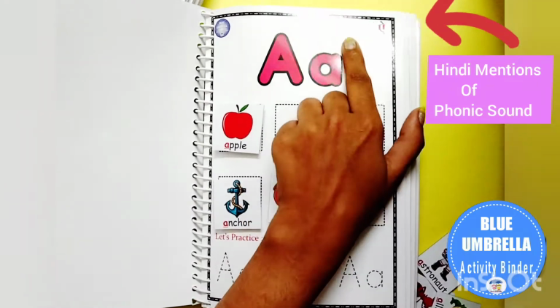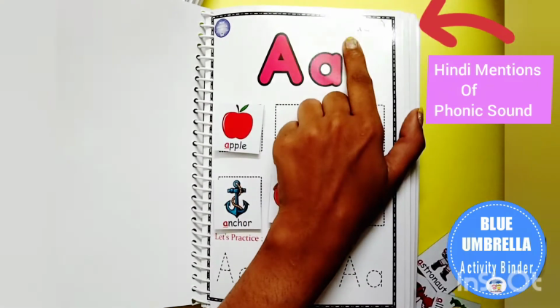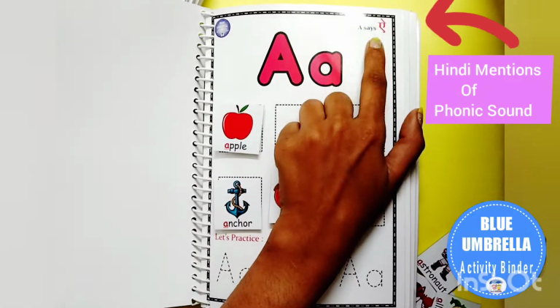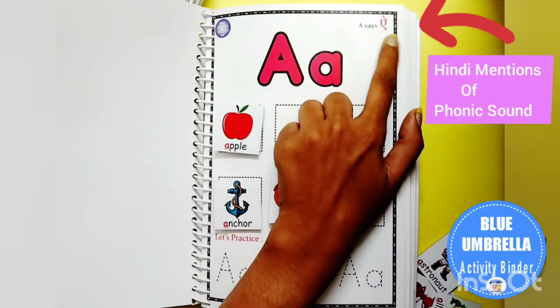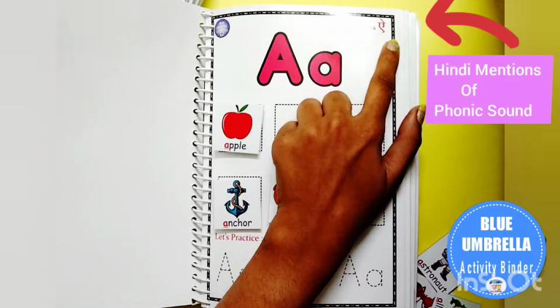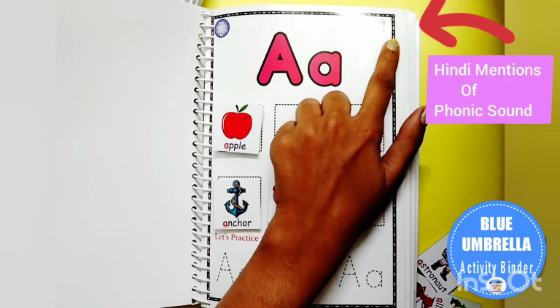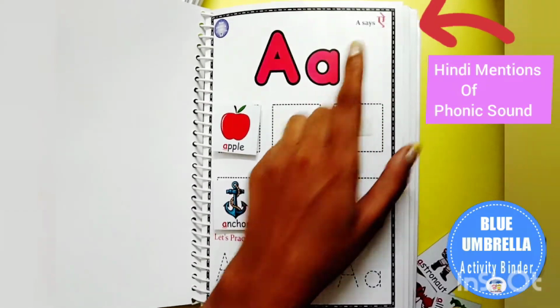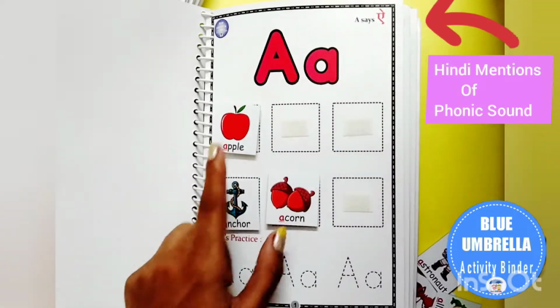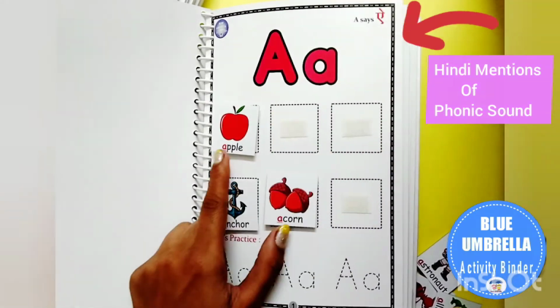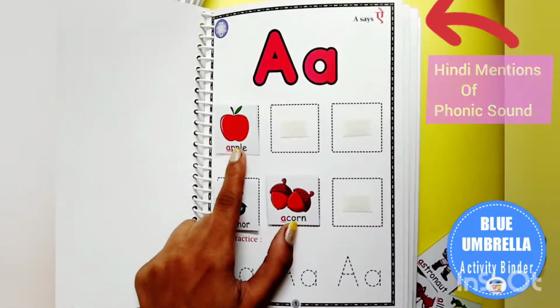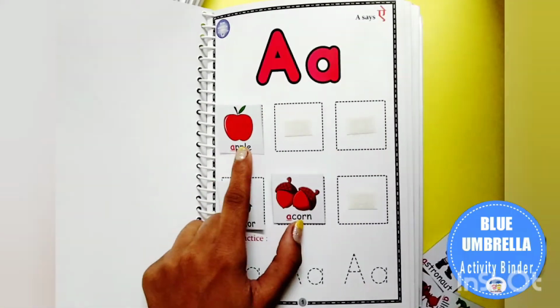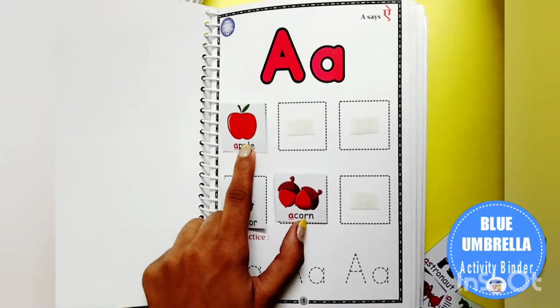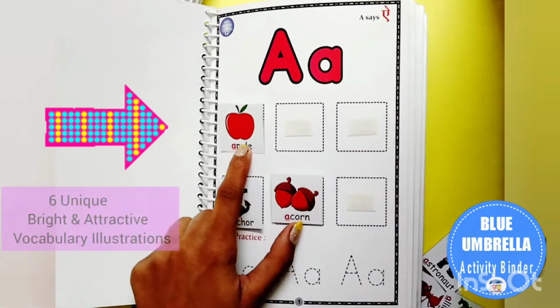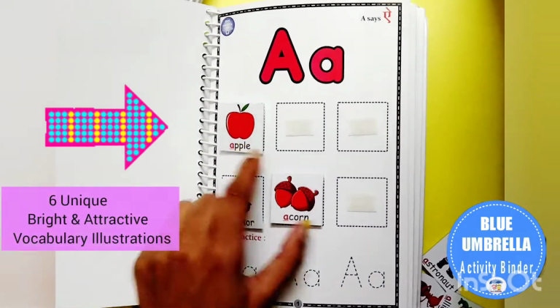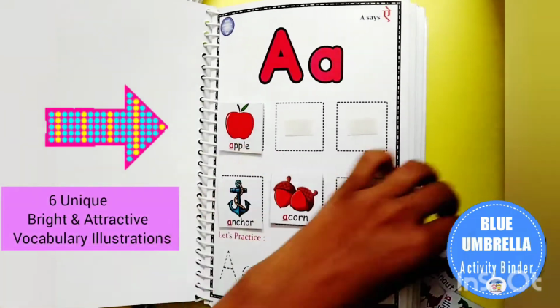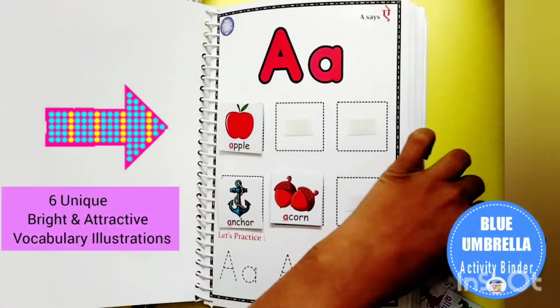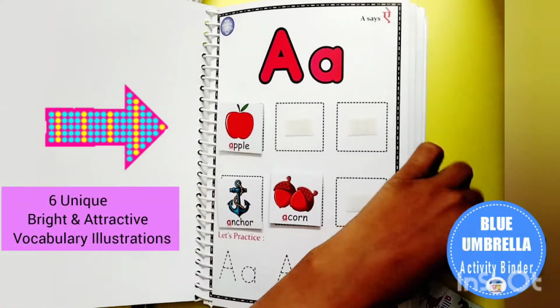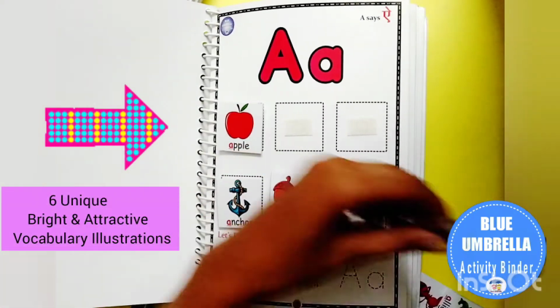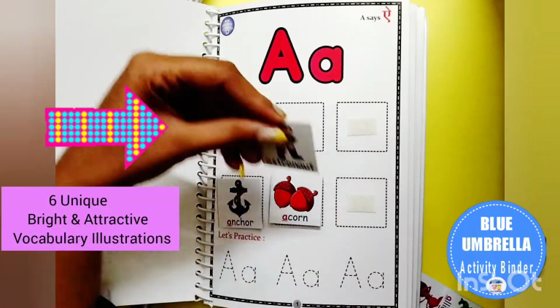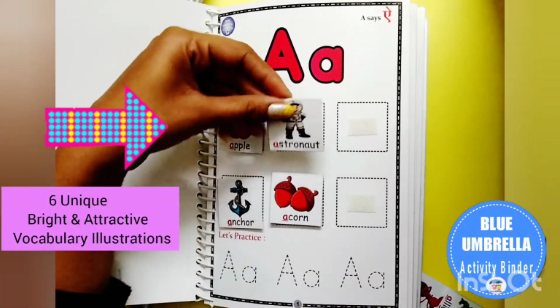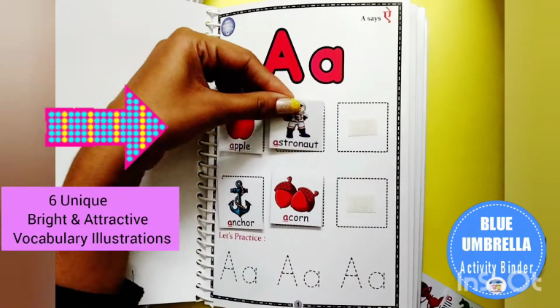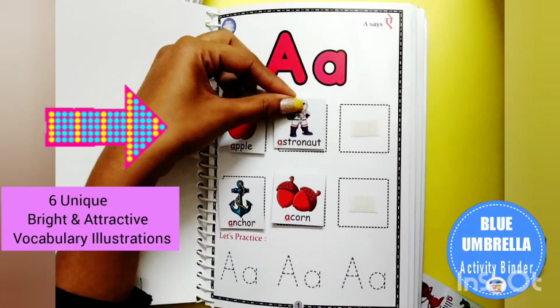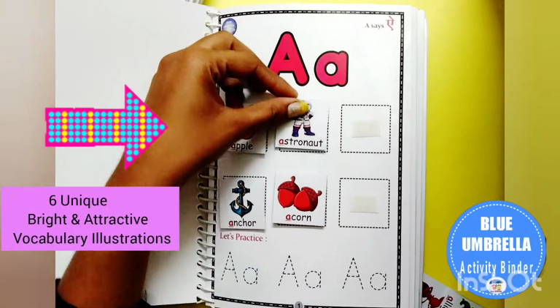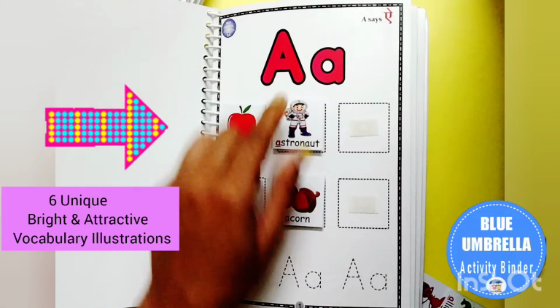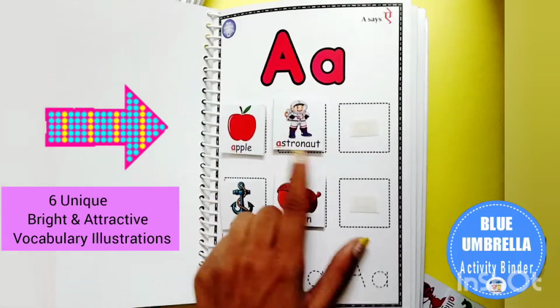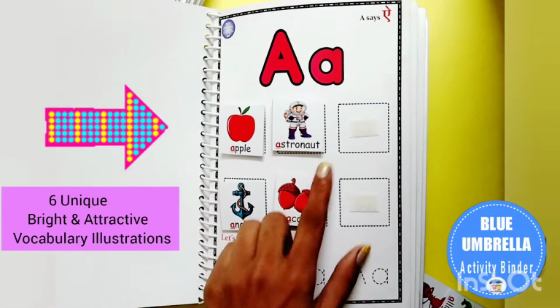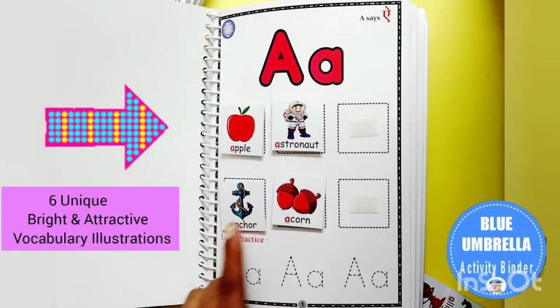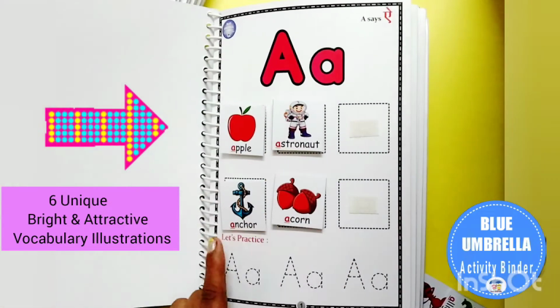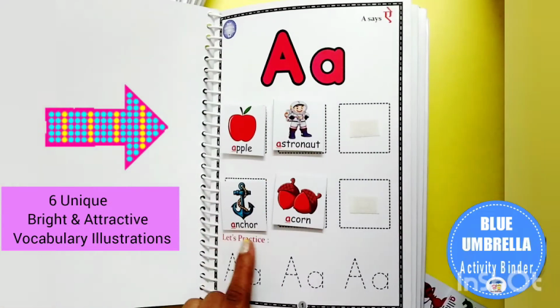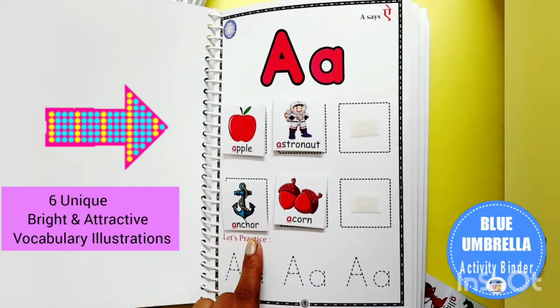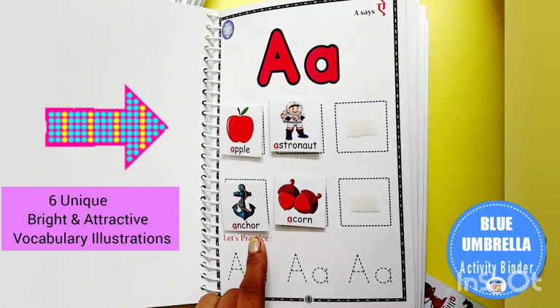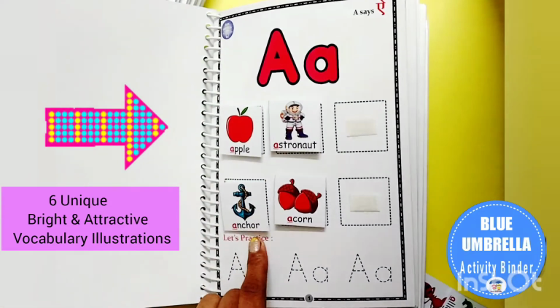A says A. Apple. A — astronaut. A — anchor.